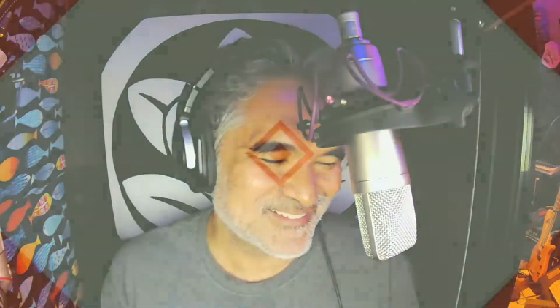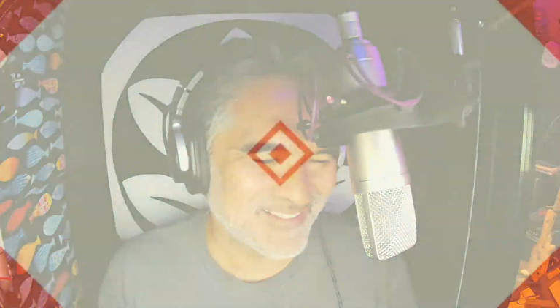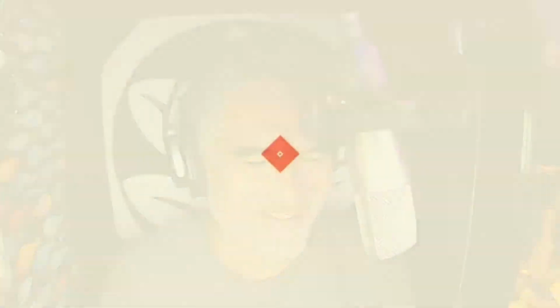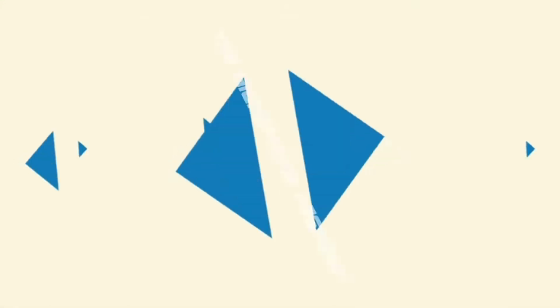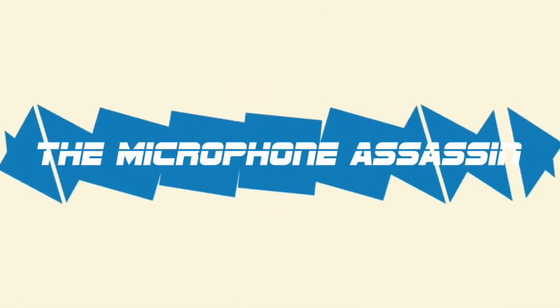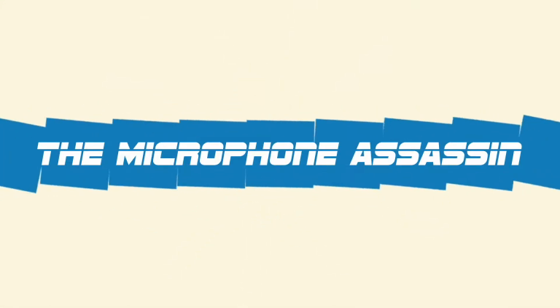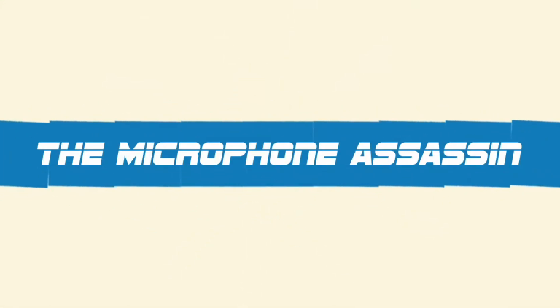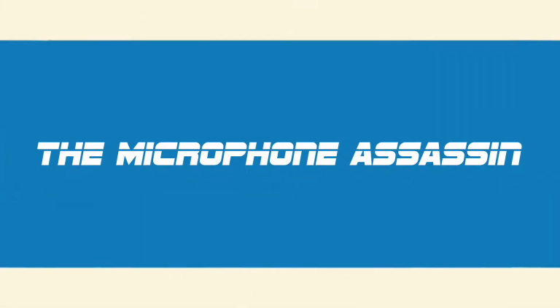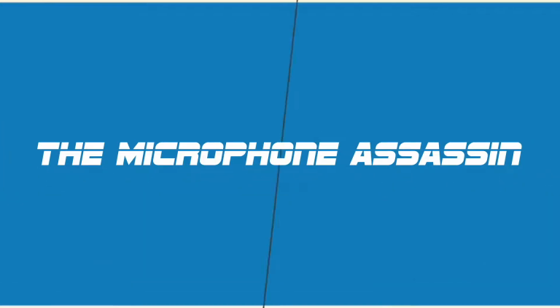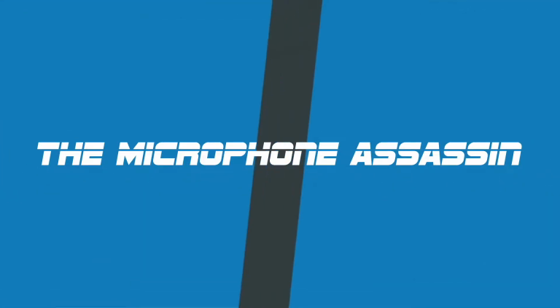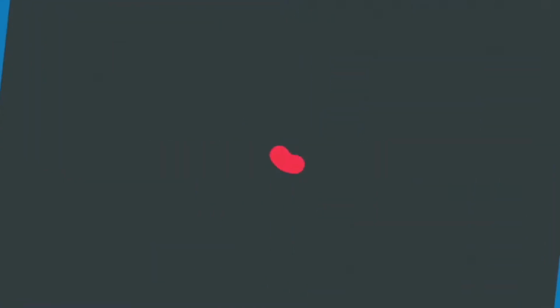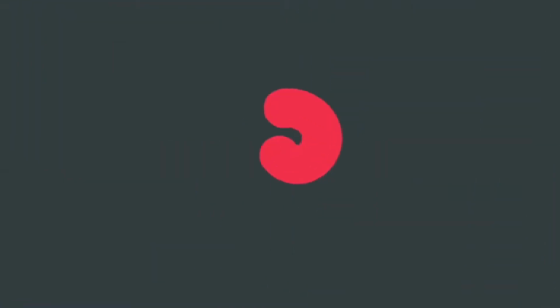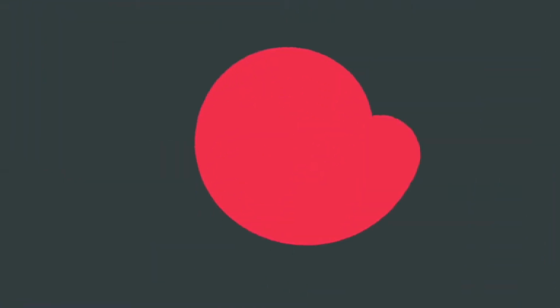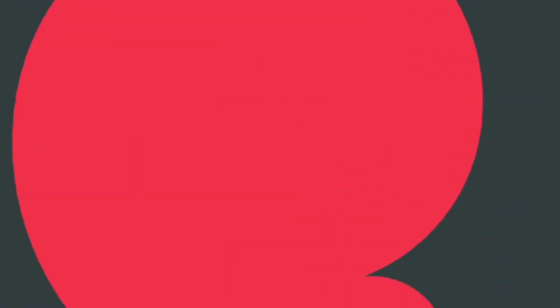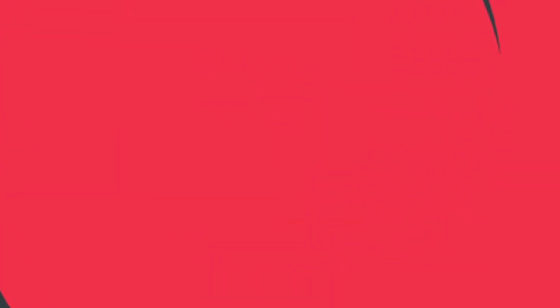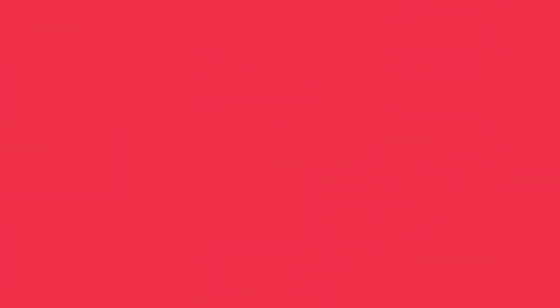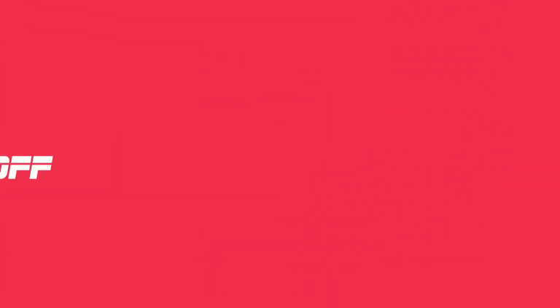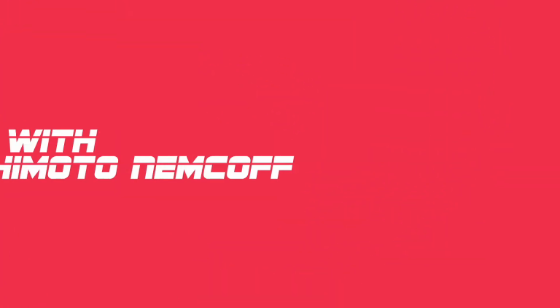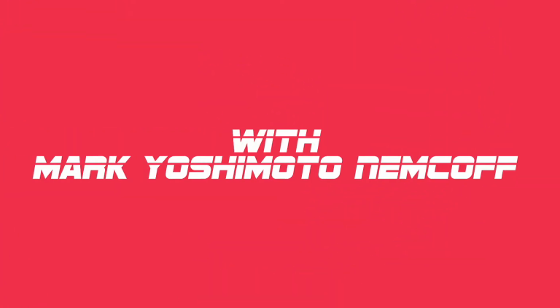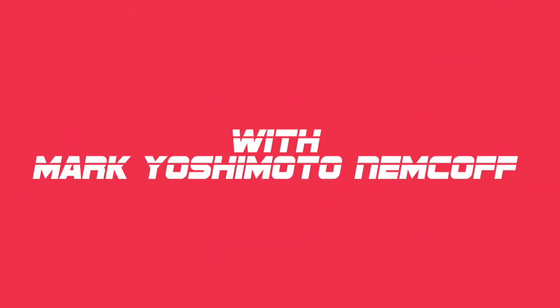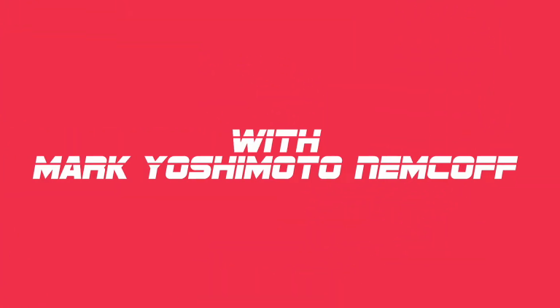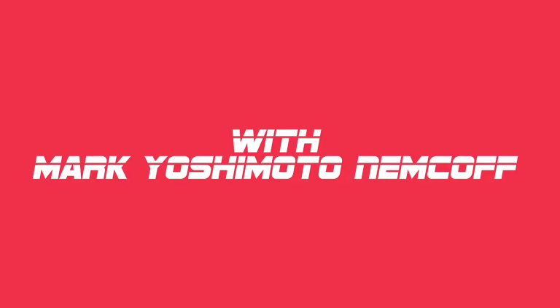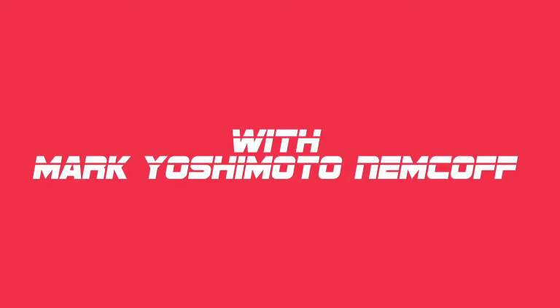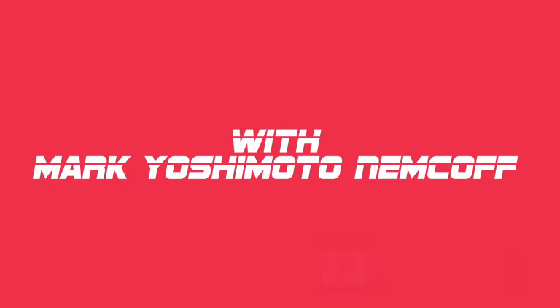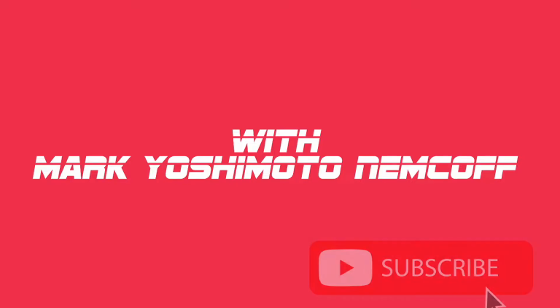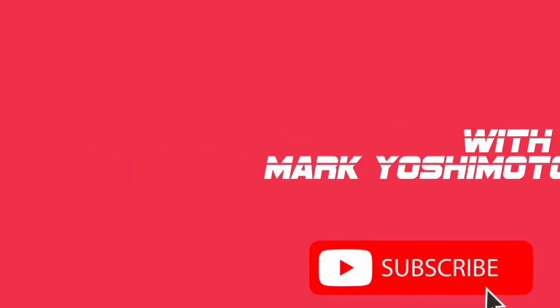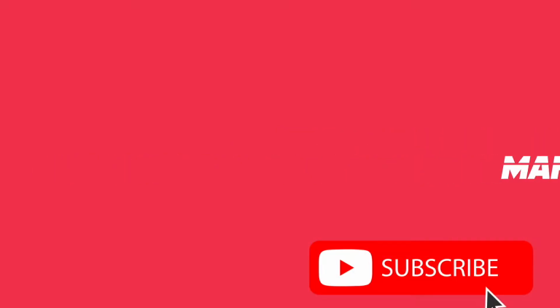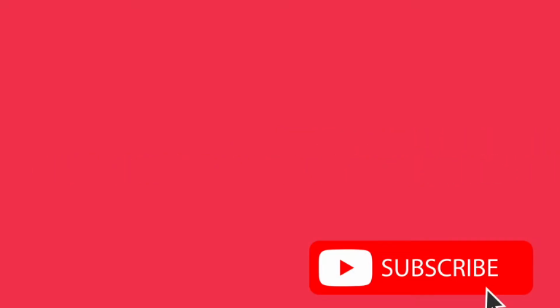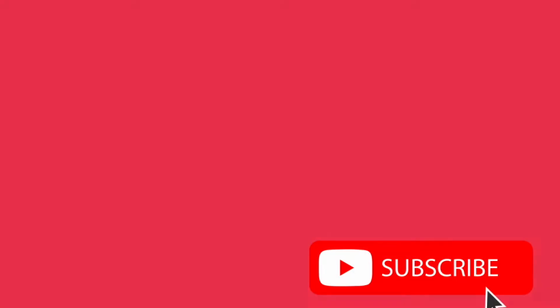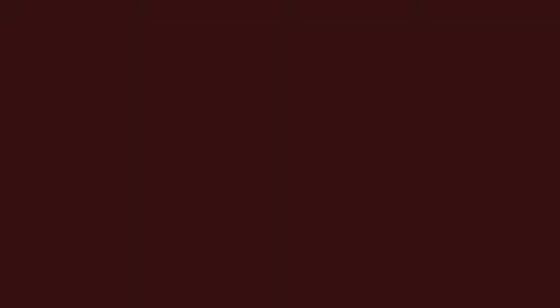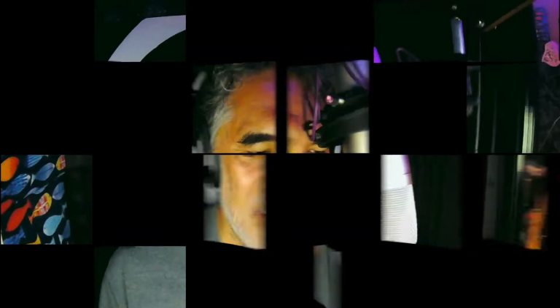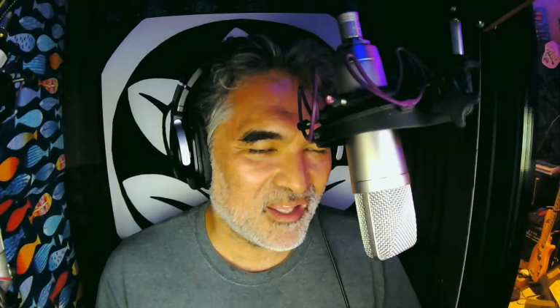You're listening to the dangerous mind of Mark Yoshimoto Nemcoff. No excuses, no BS, no pants.